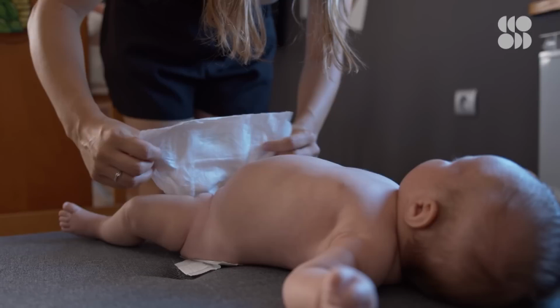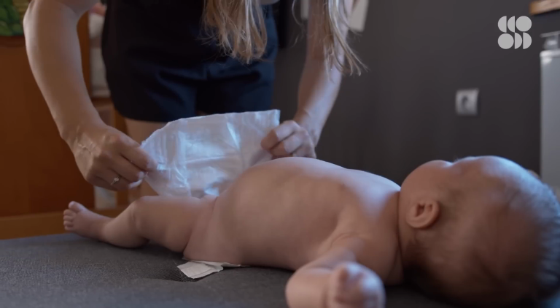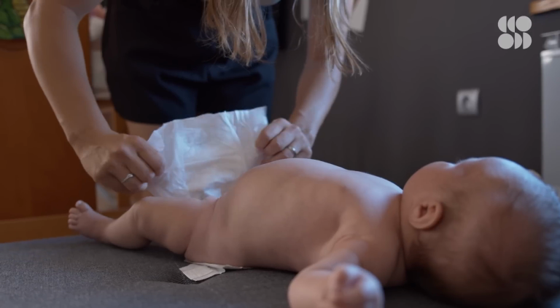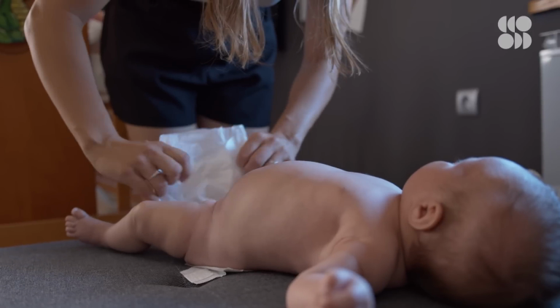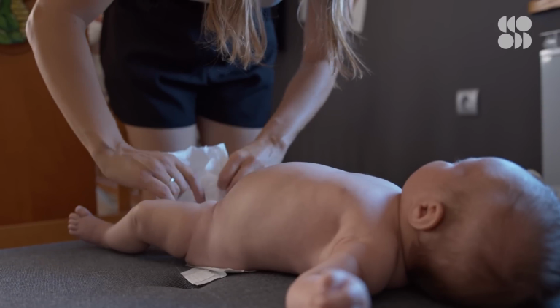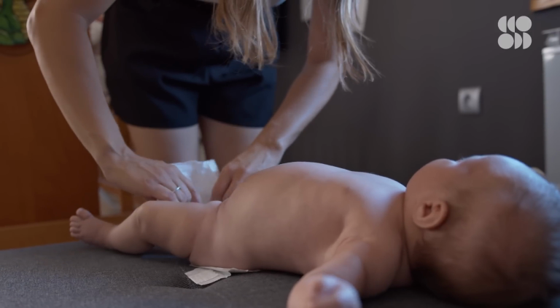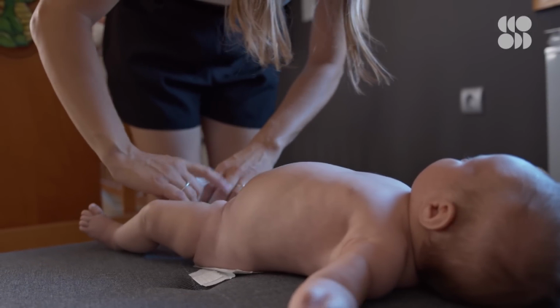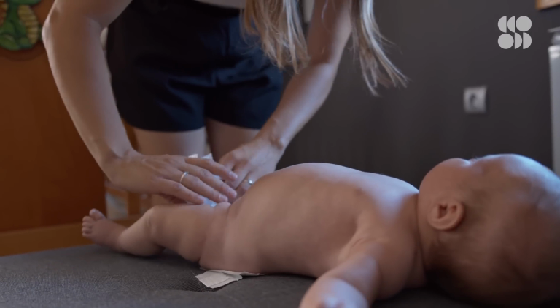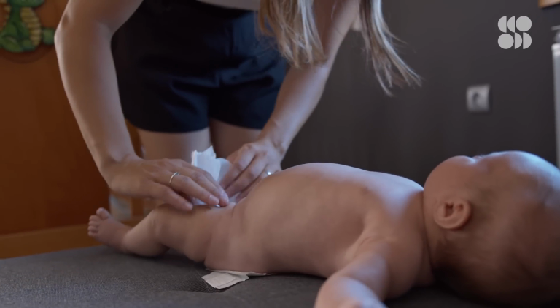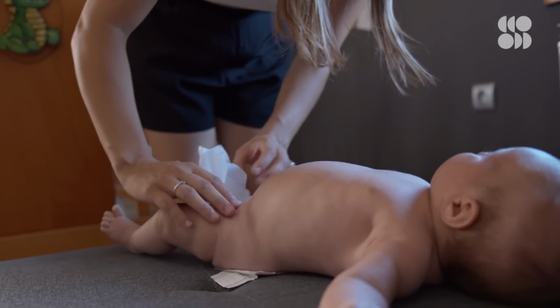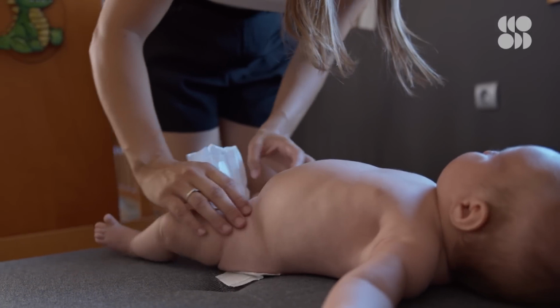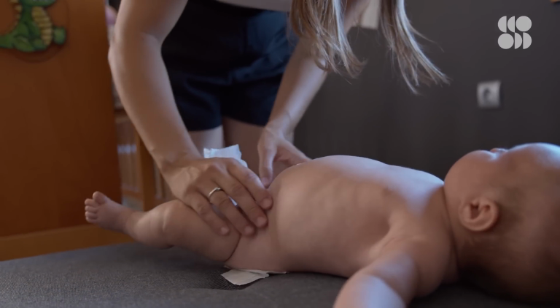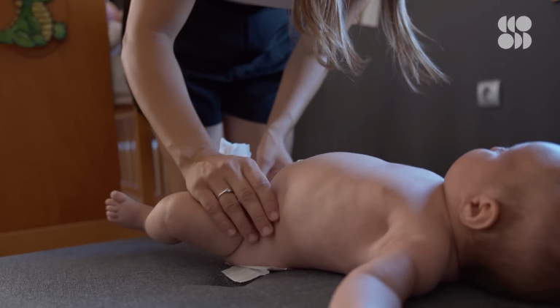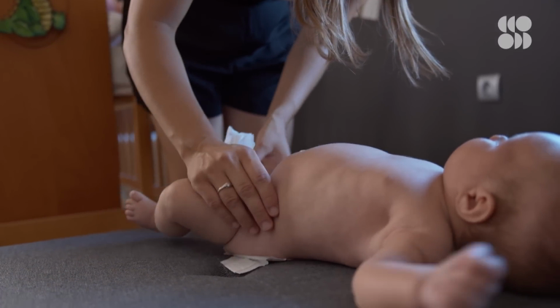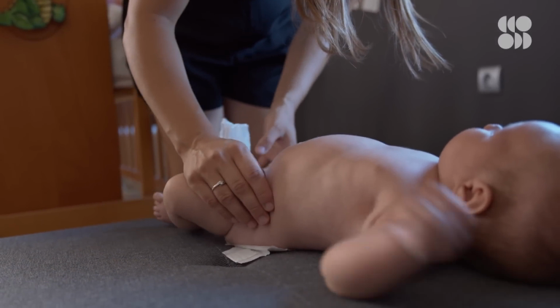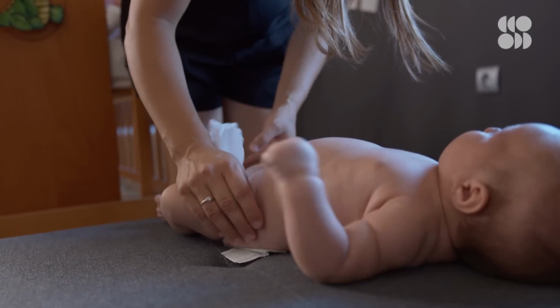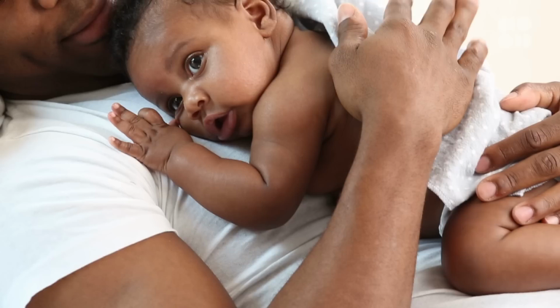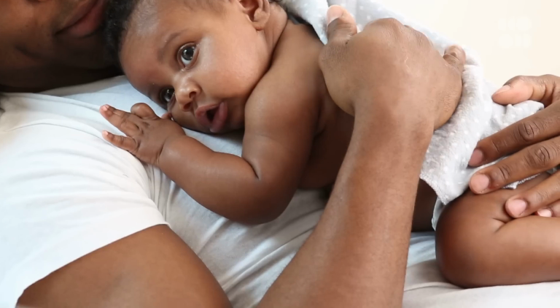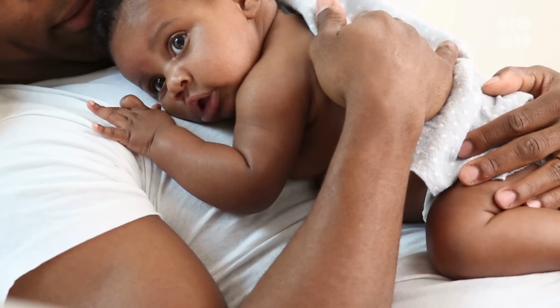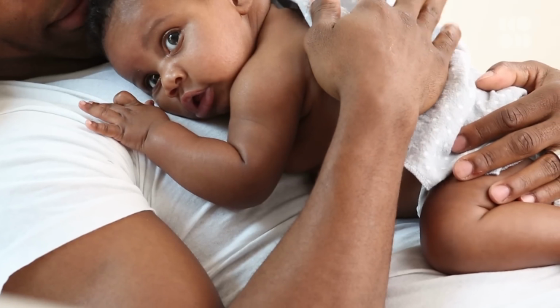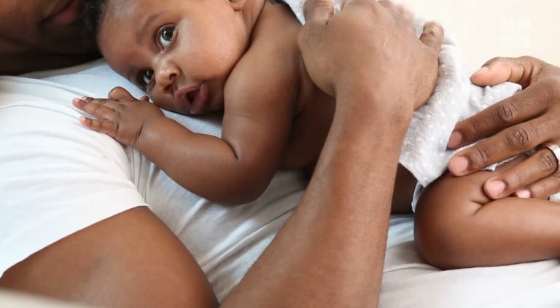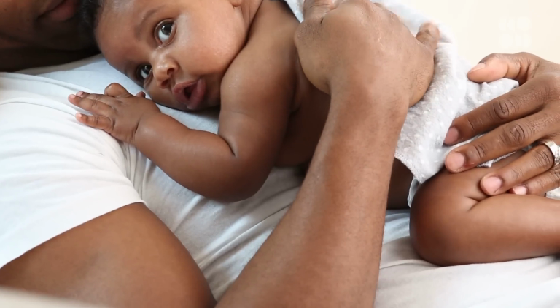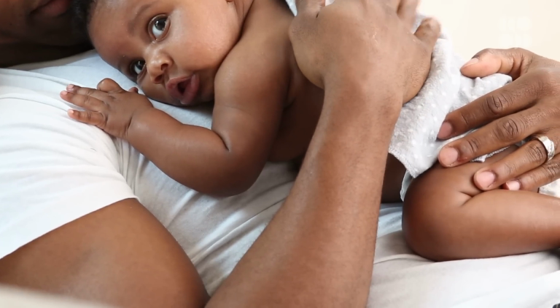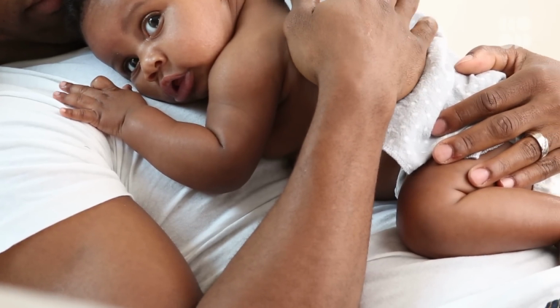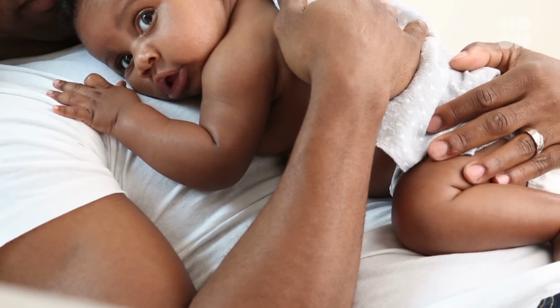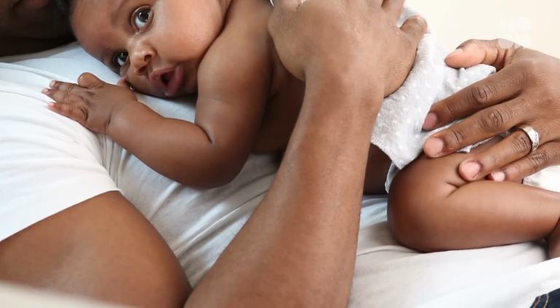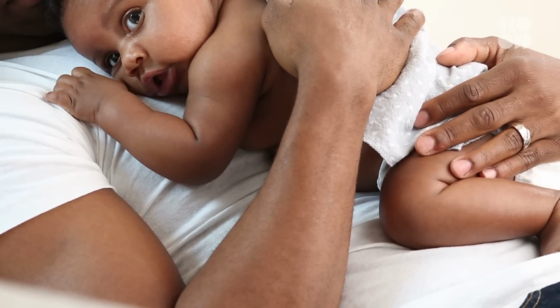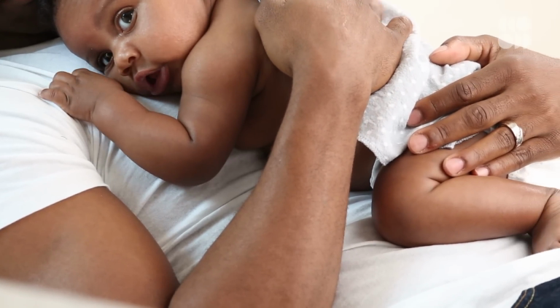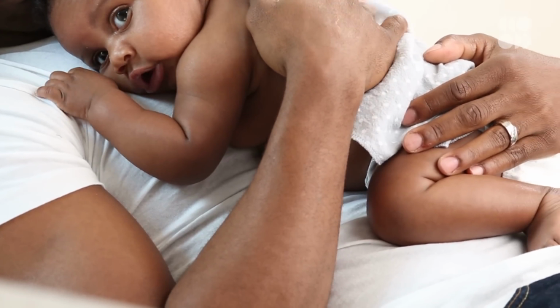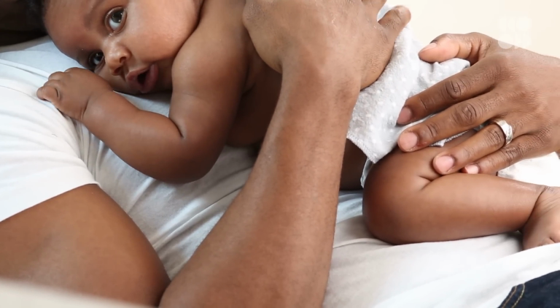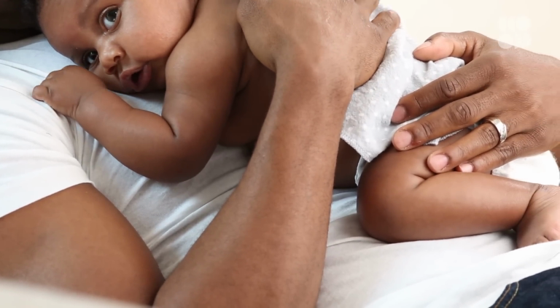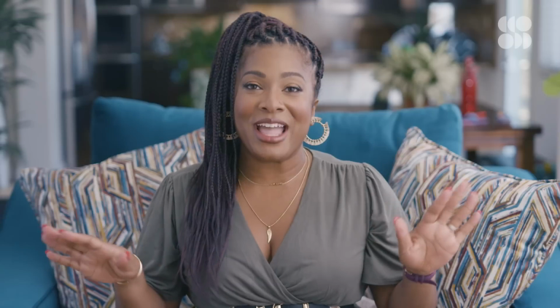Red bloody poops are also red flags. There's a difference between if it looks bloody or if it's just red — bloody may have a little bit of mucus in it, and you may see streaks.